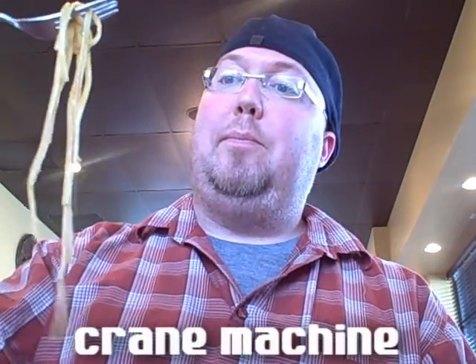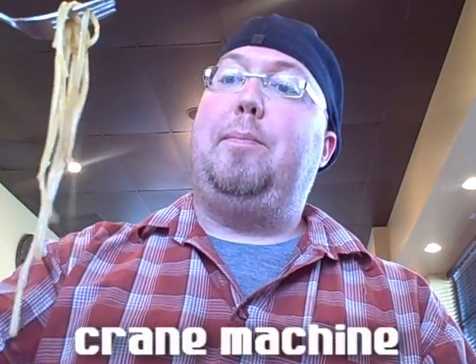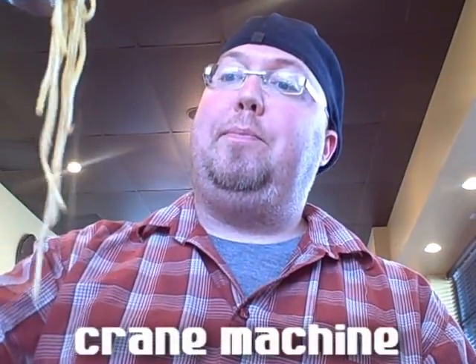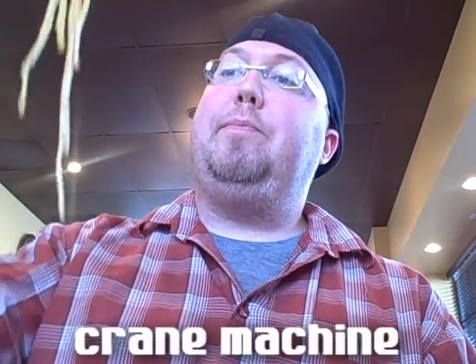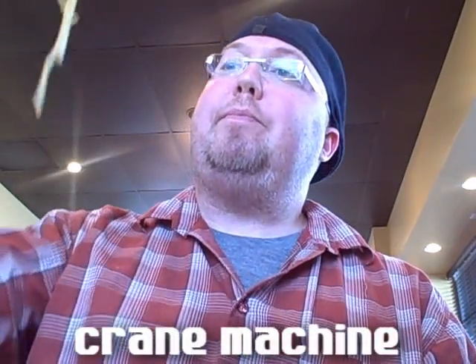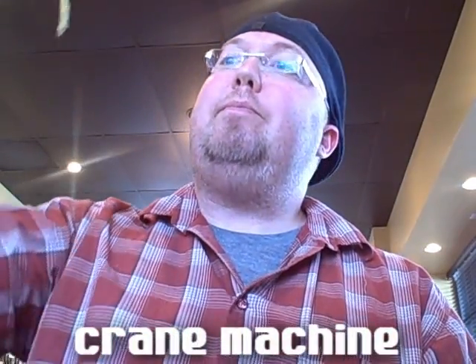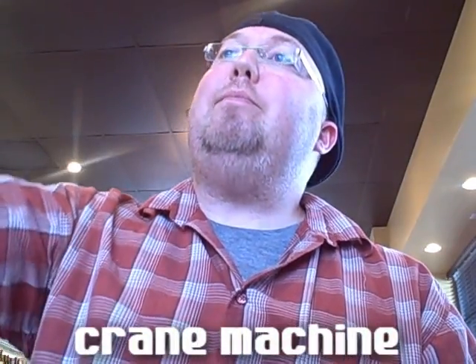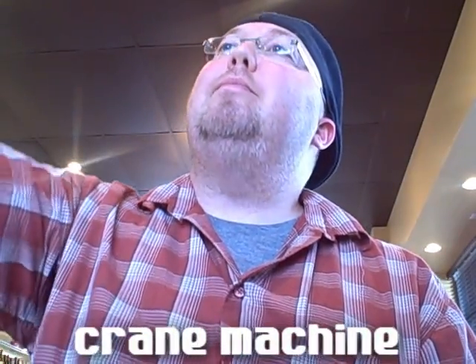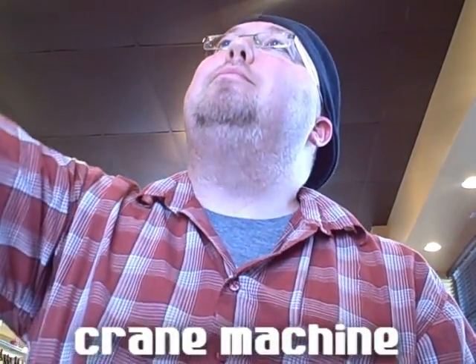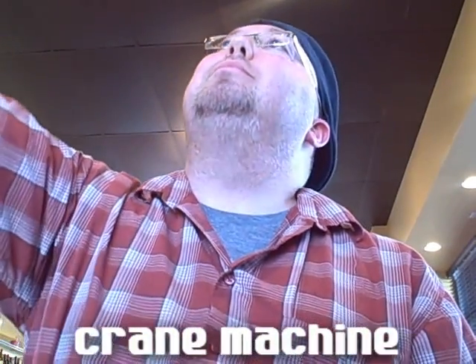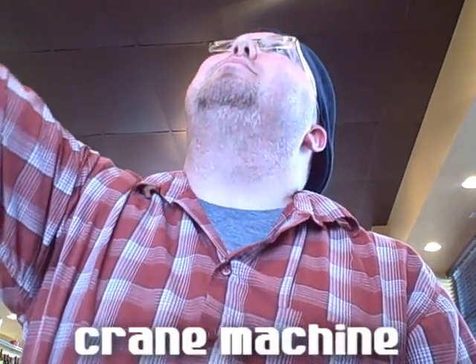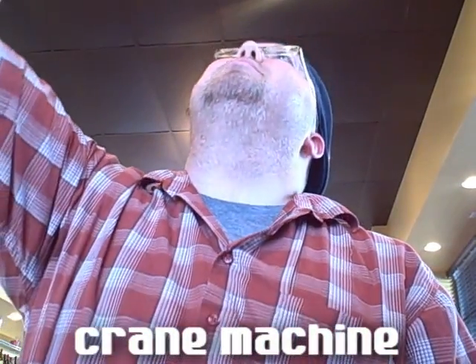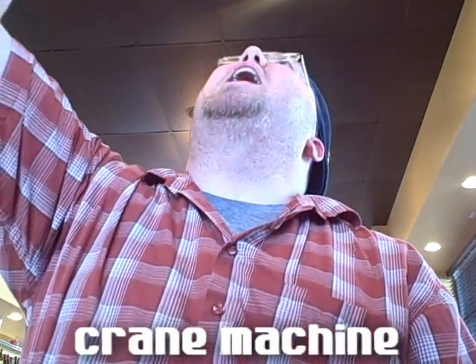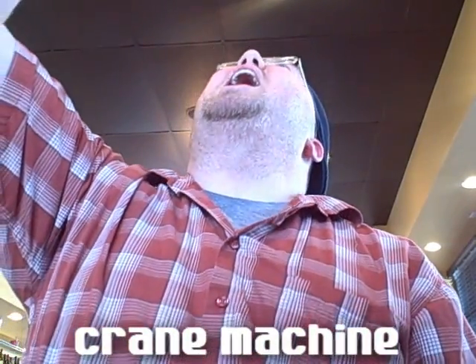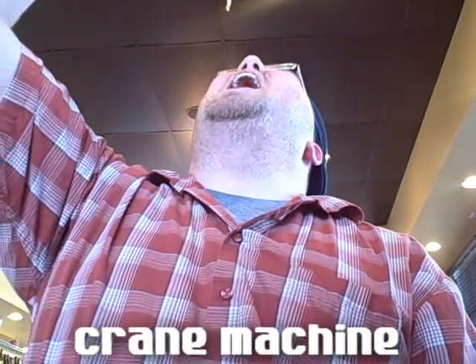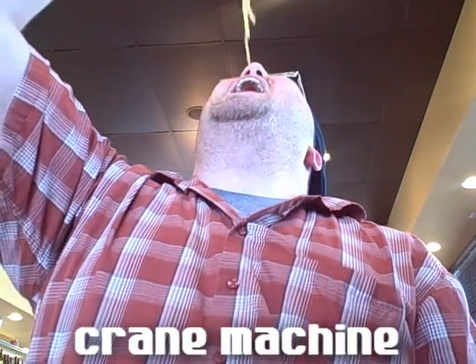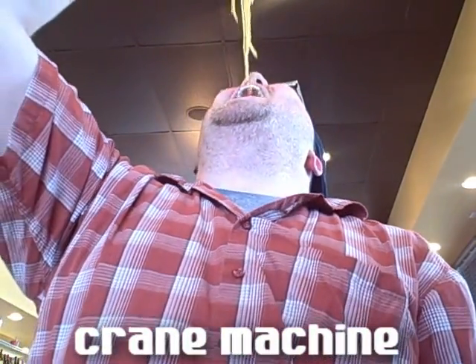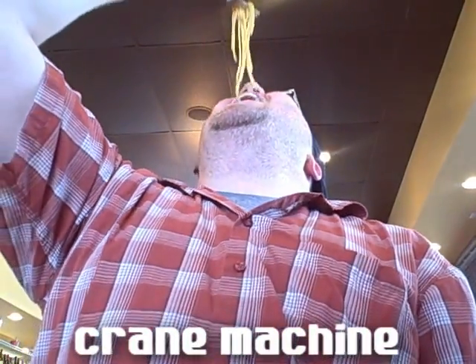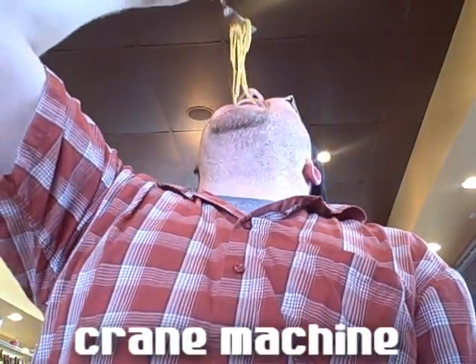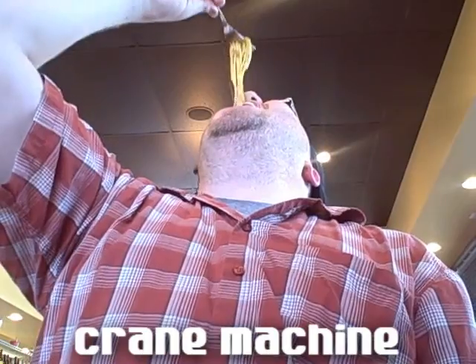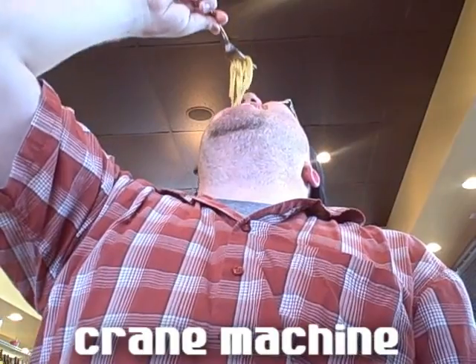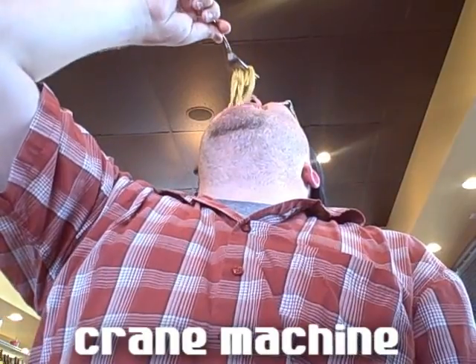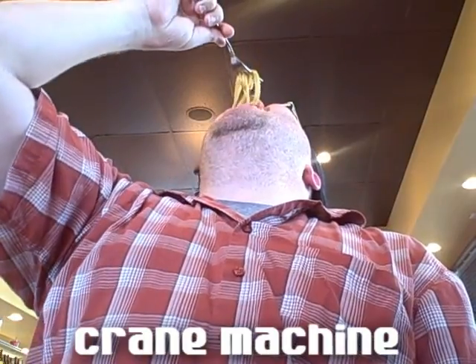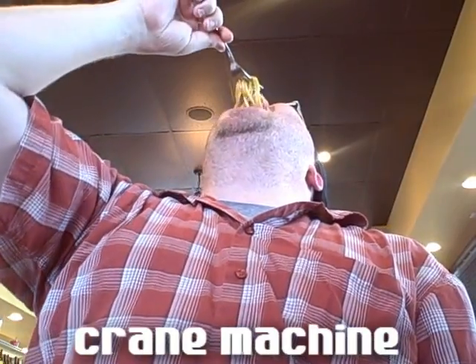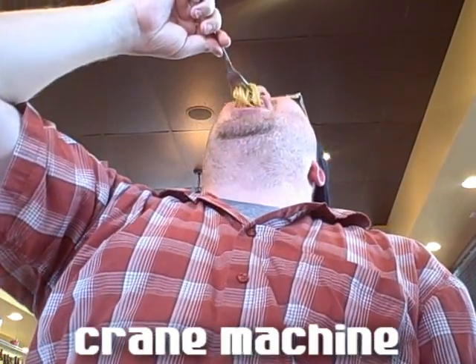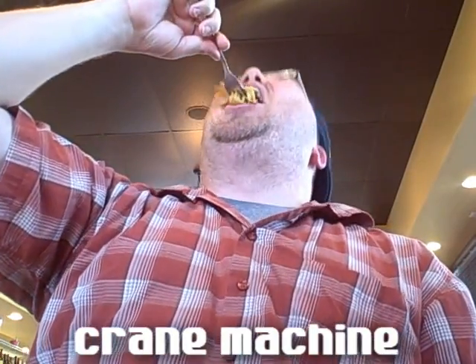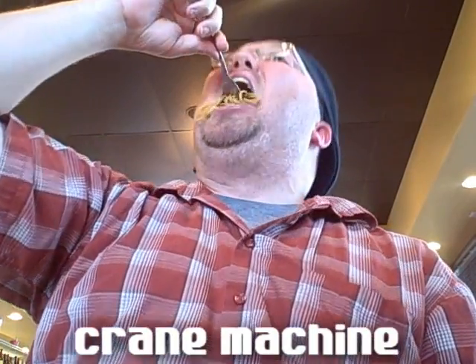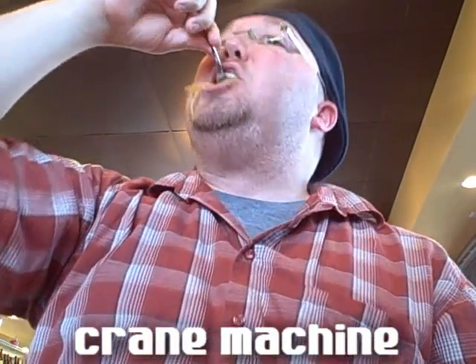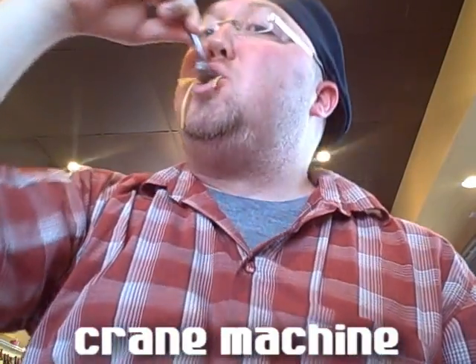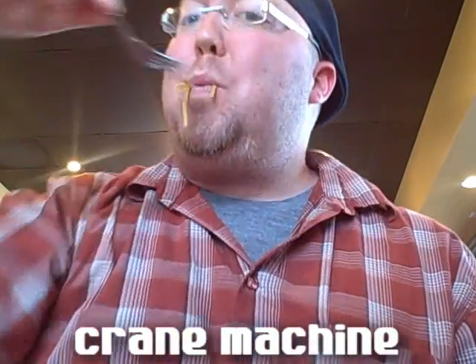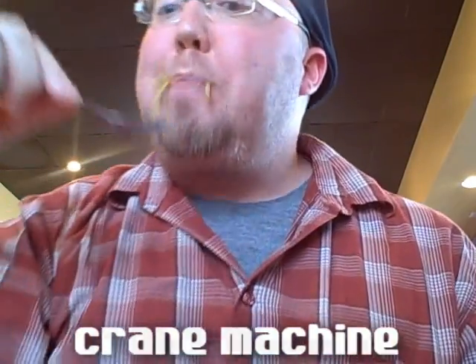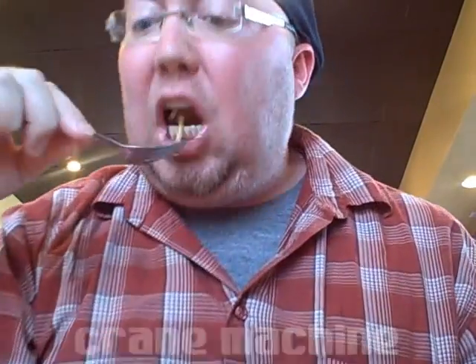The third one, probably my favorite, is the crane machine. Pick up a big ol' forkful, lift it way up, and drop it down your gullet. Ain't nothing wrong with that.